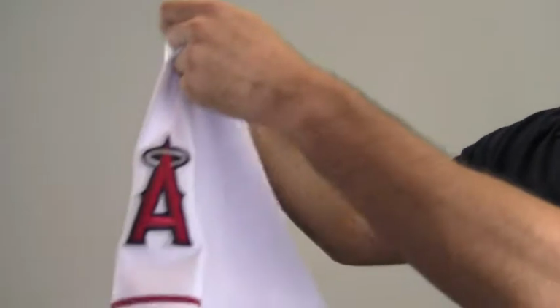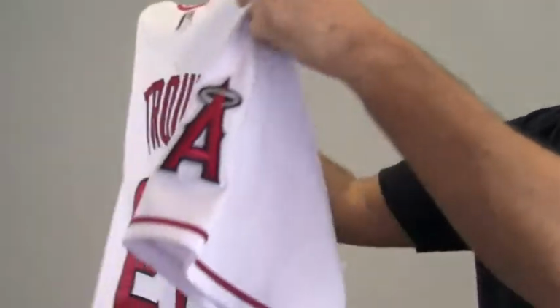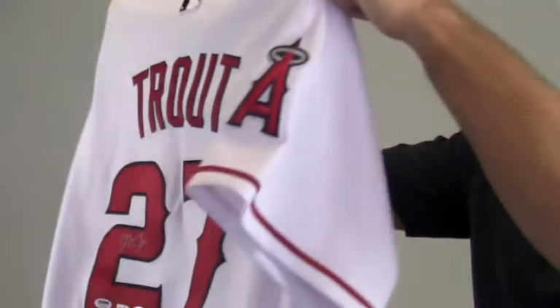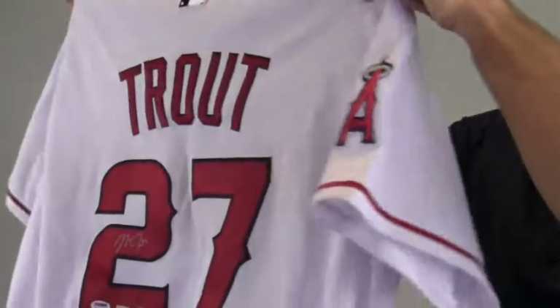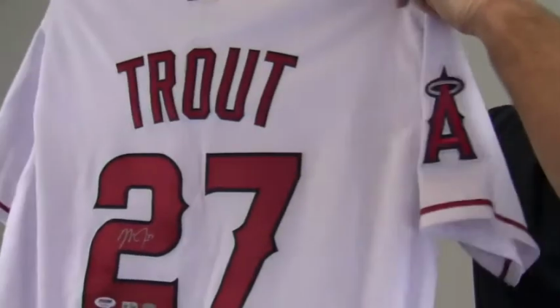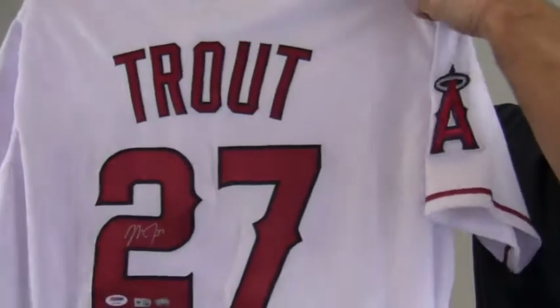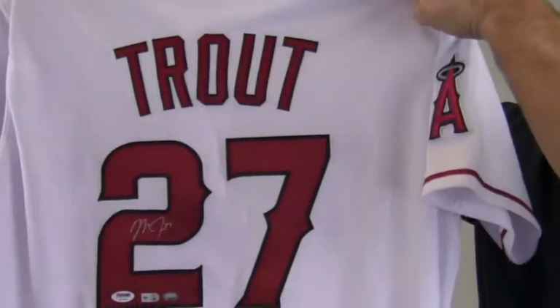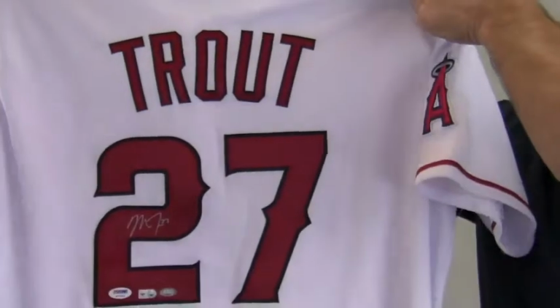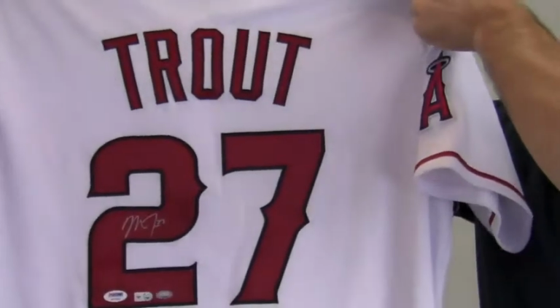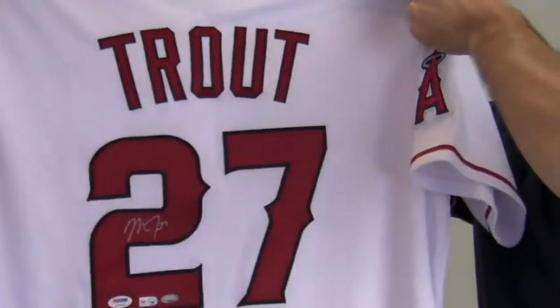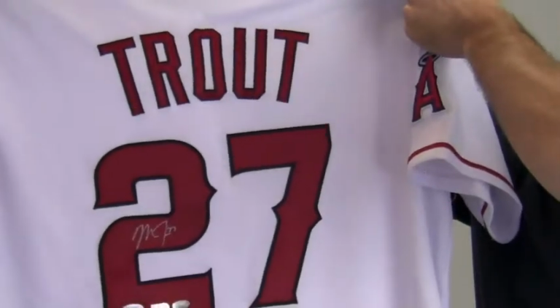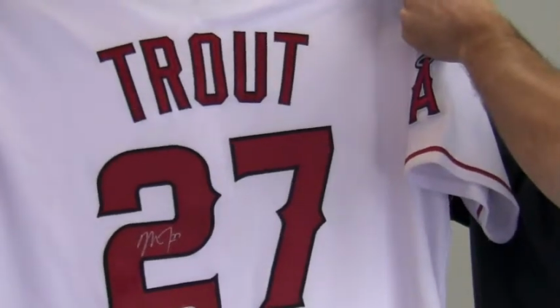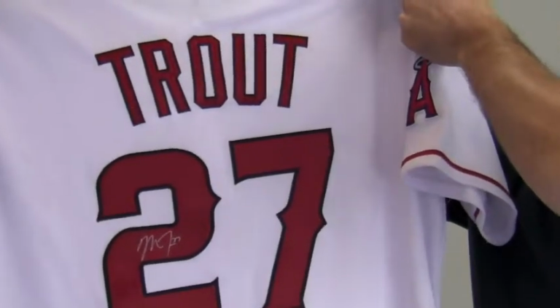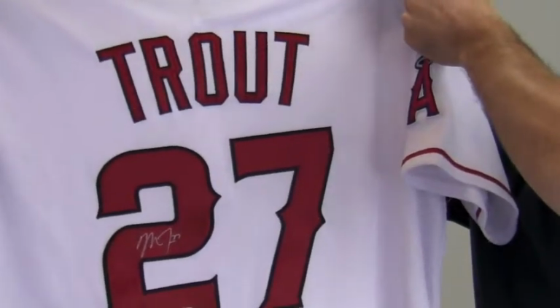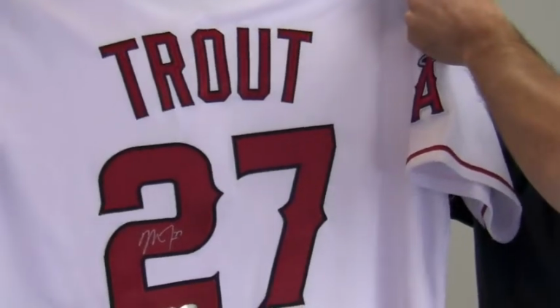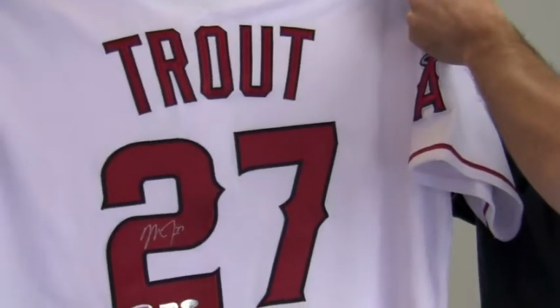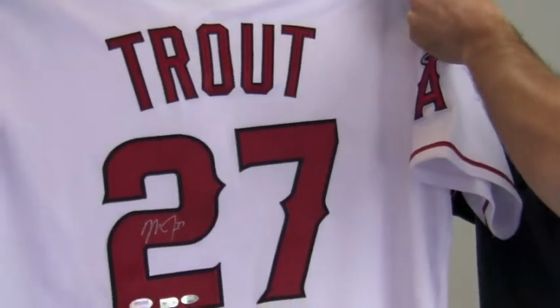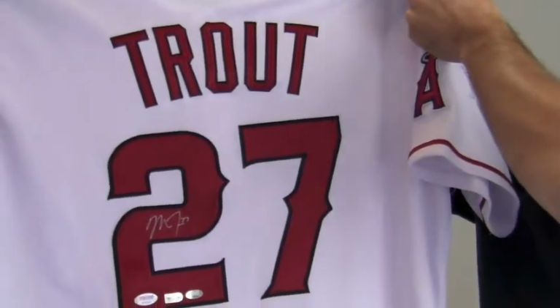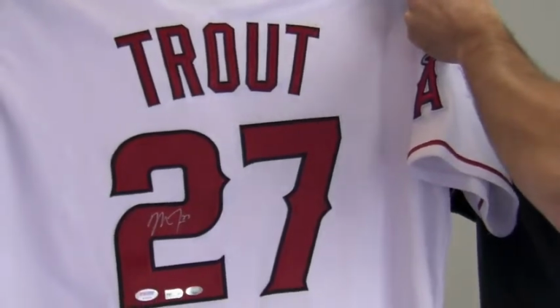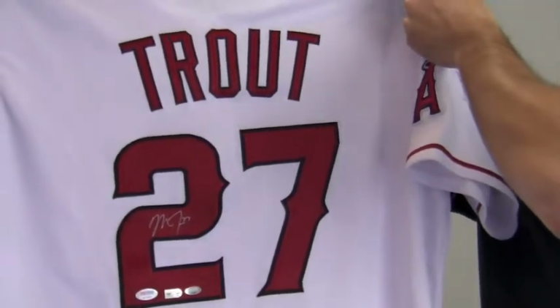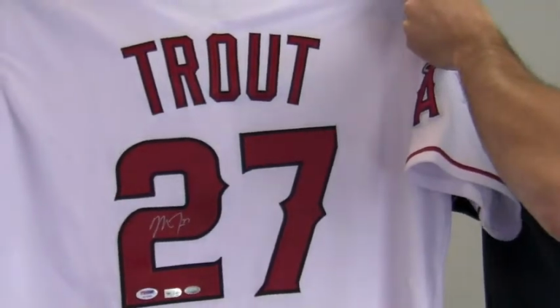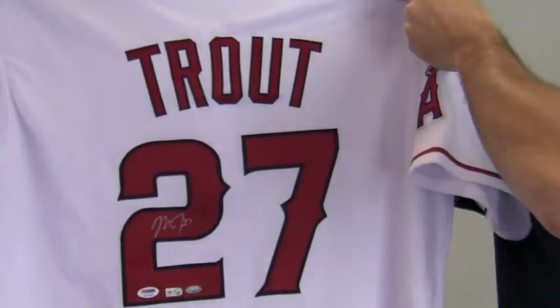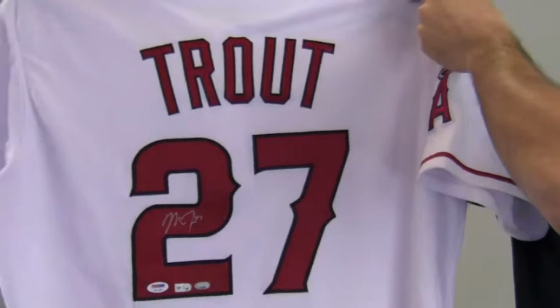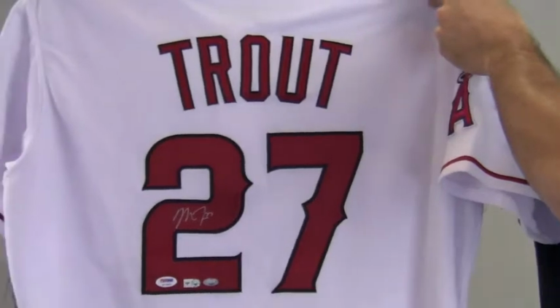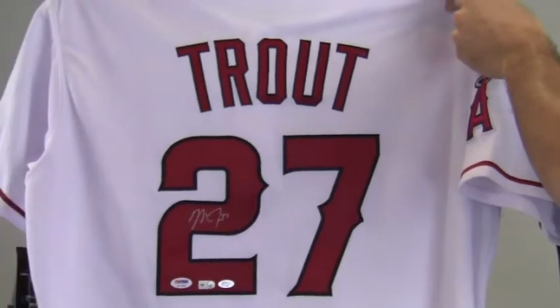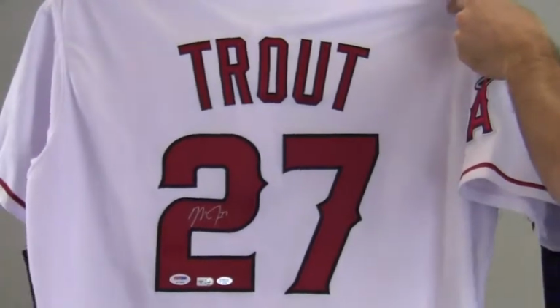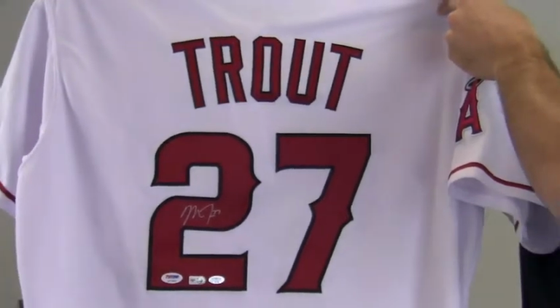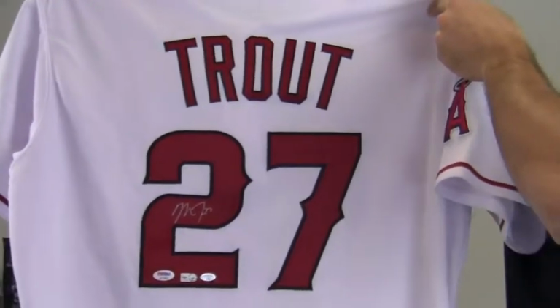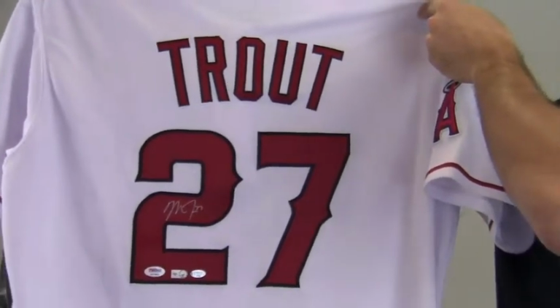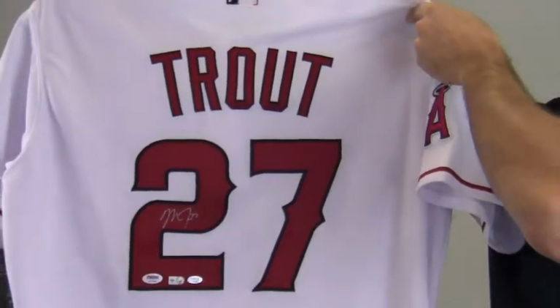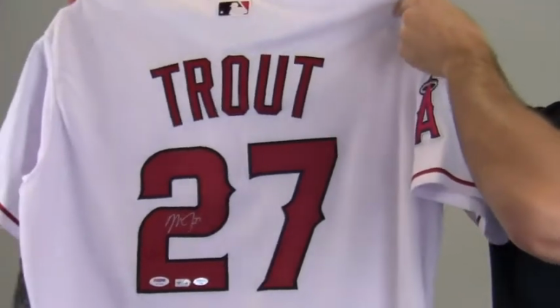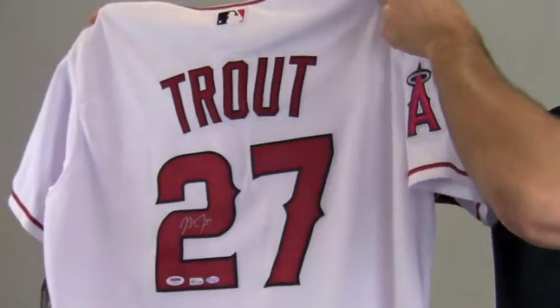This jersey would look great framed, and at SportsMemorabilia.com we offer custom quality framing to protect and preserve your memorabilia for years to come.